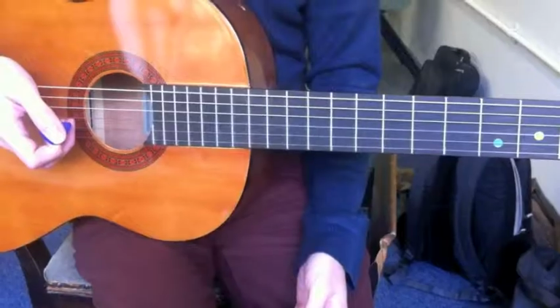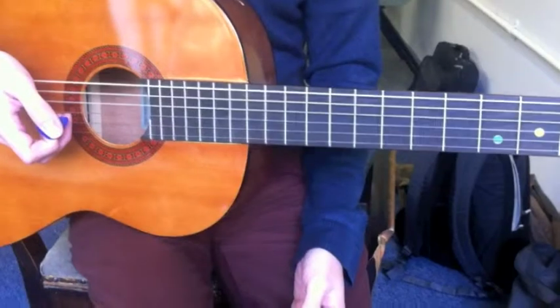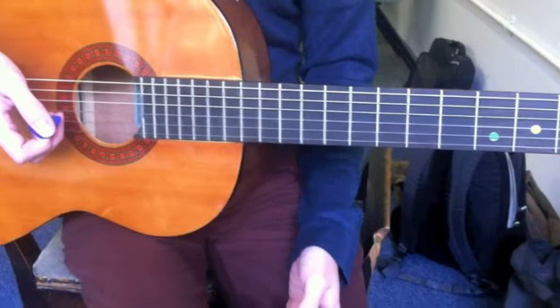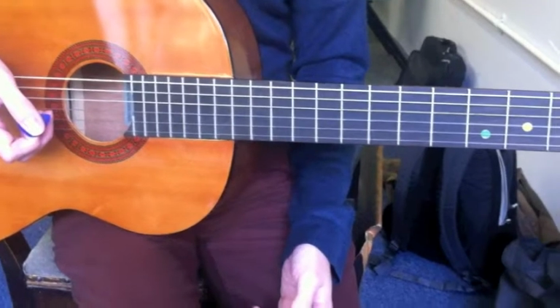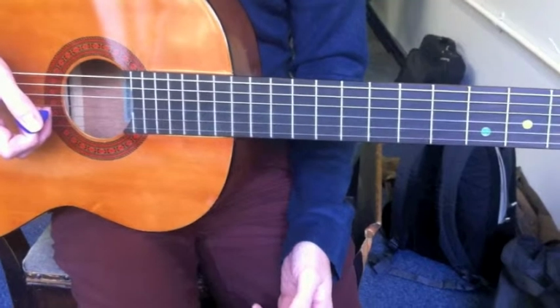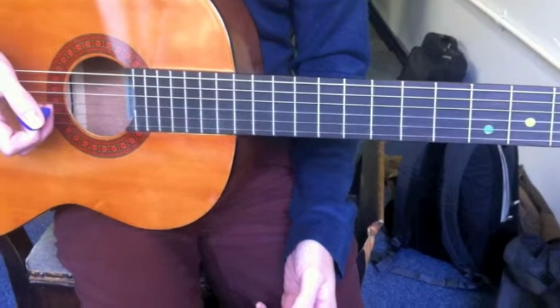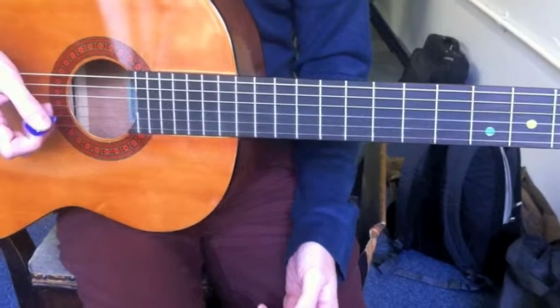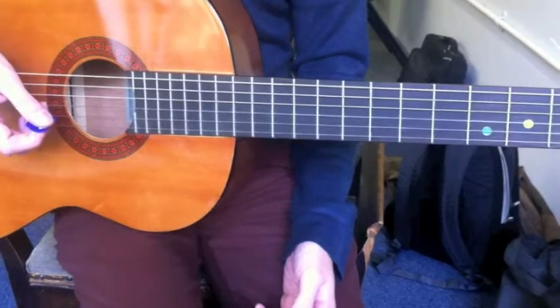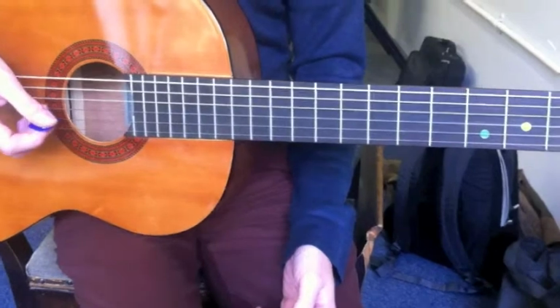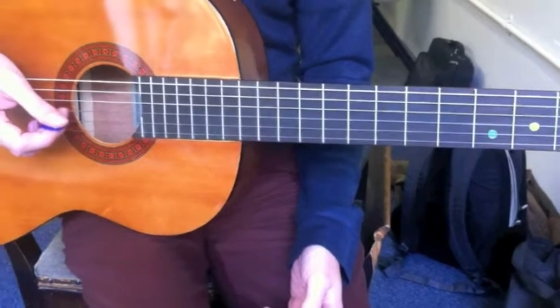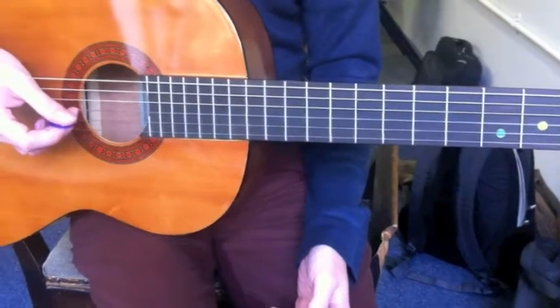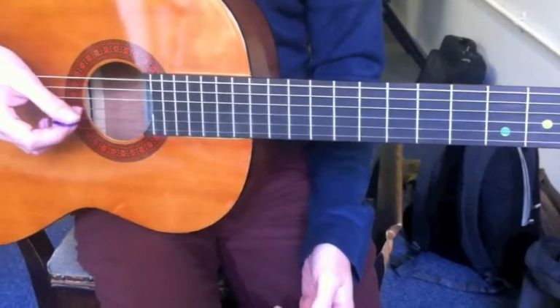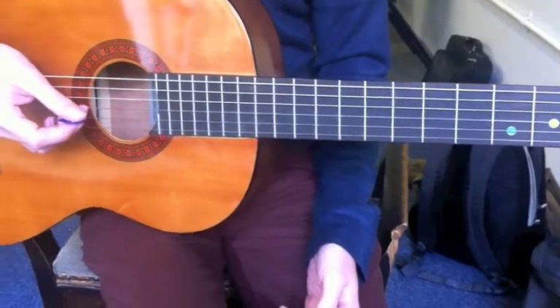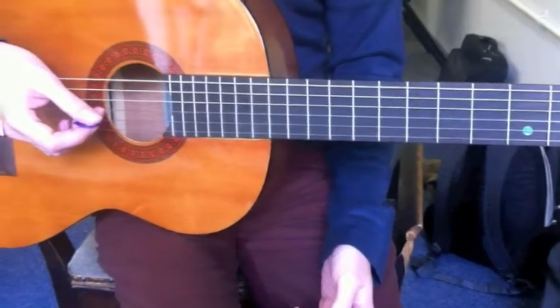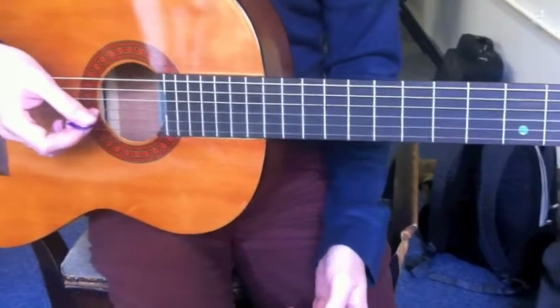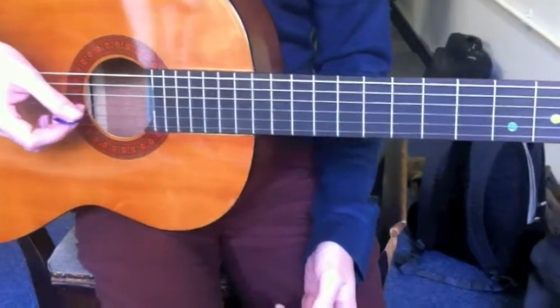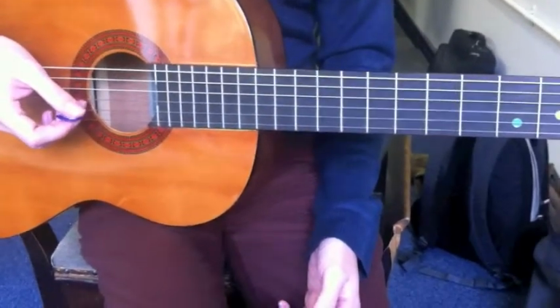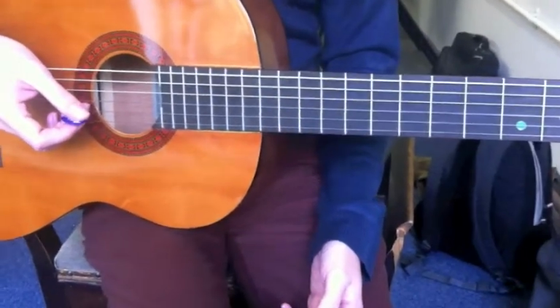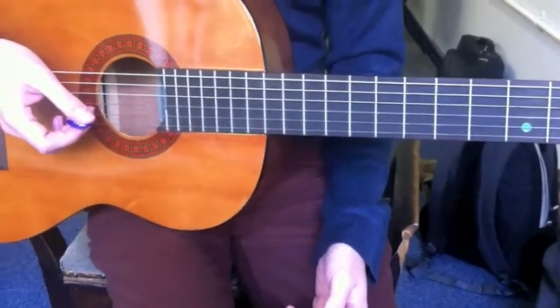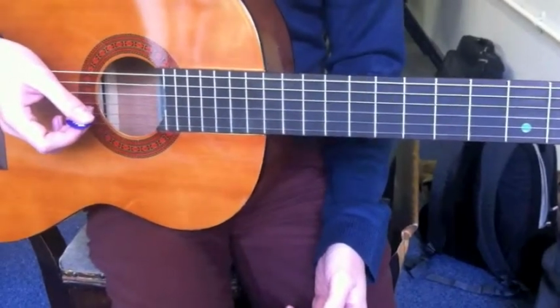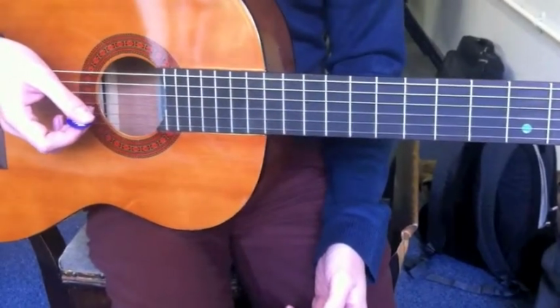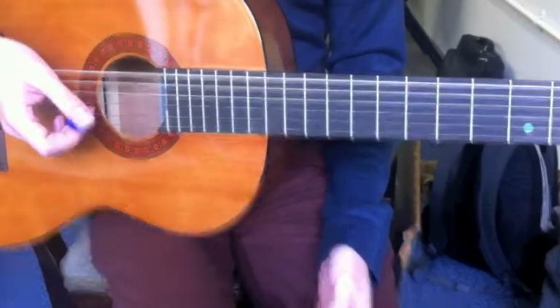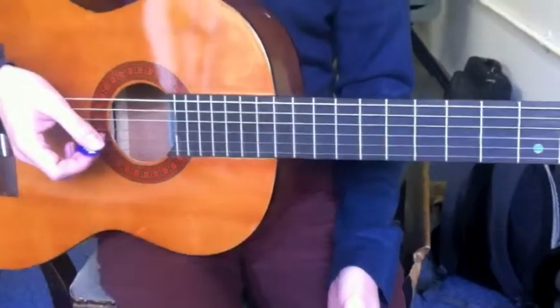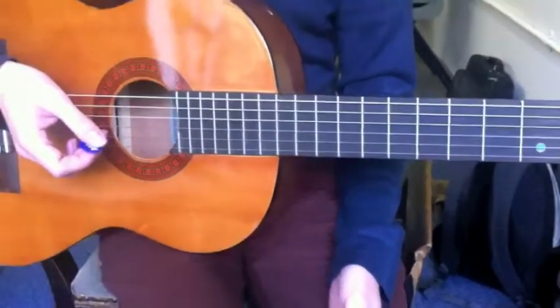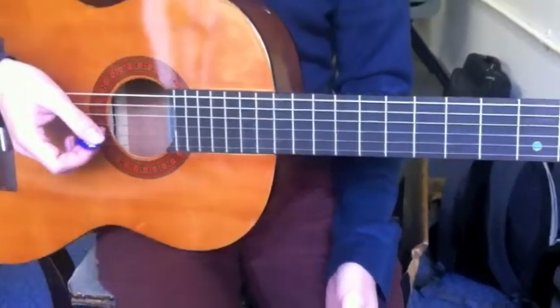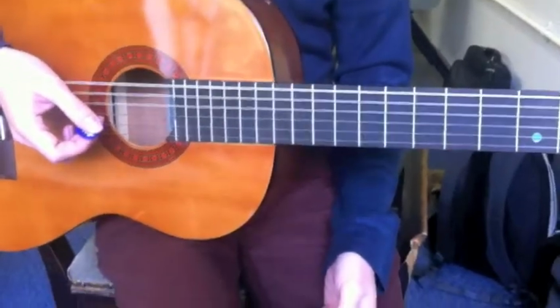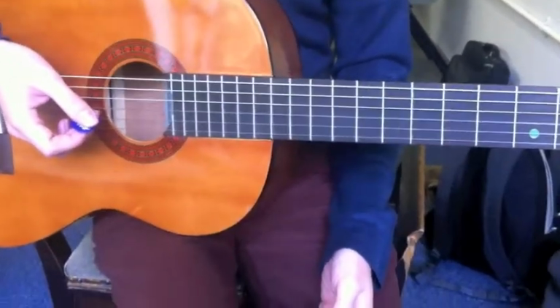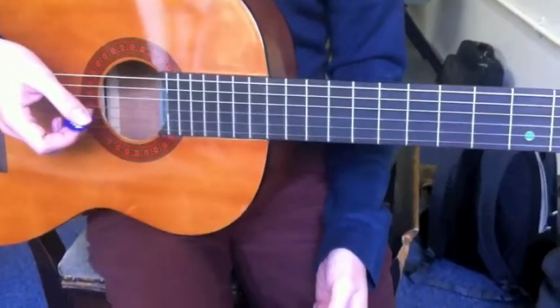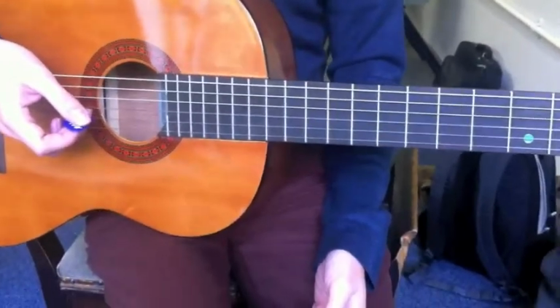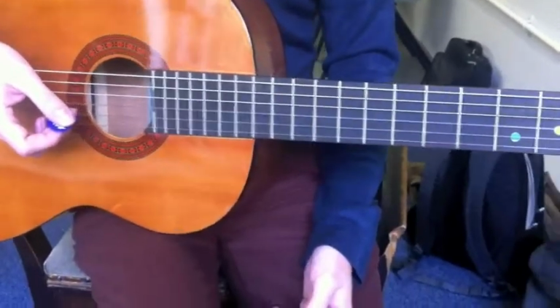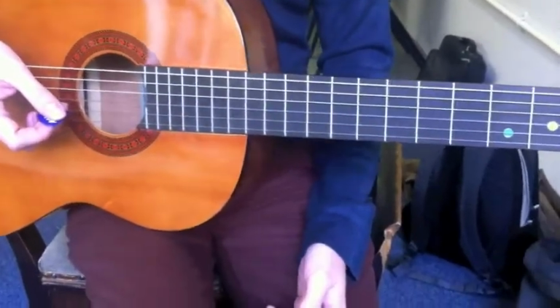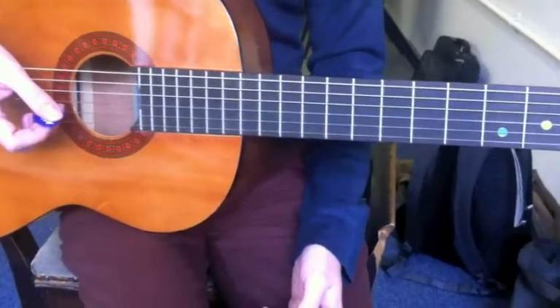Once you can play Louie Louie using a single string, it's now time to move on to playing it in fifths.